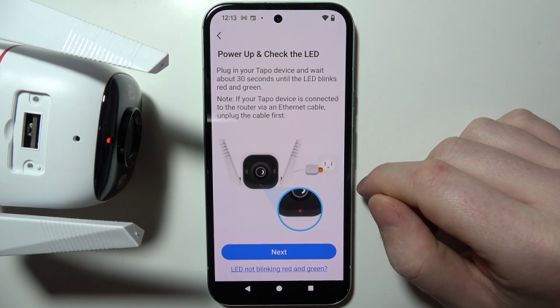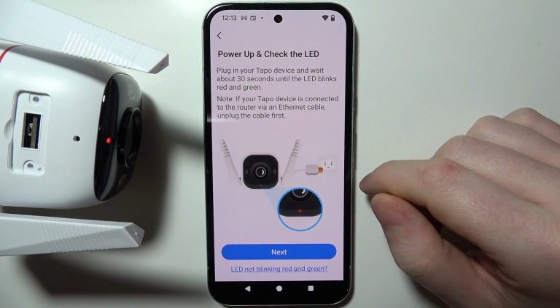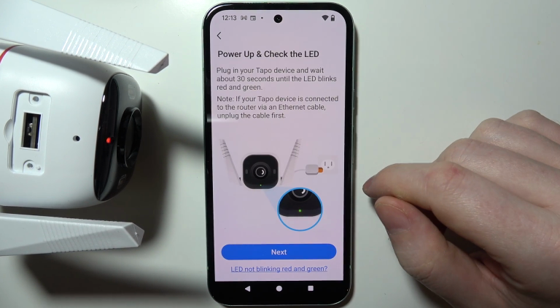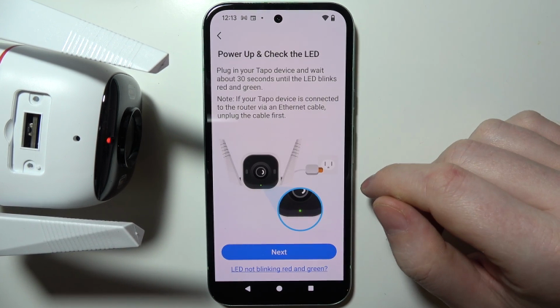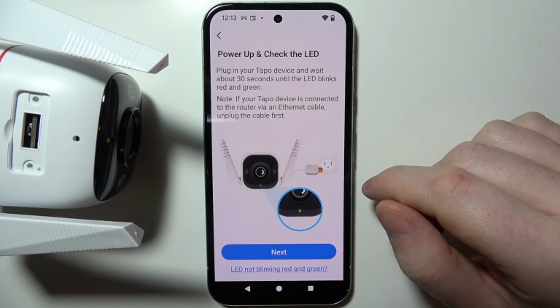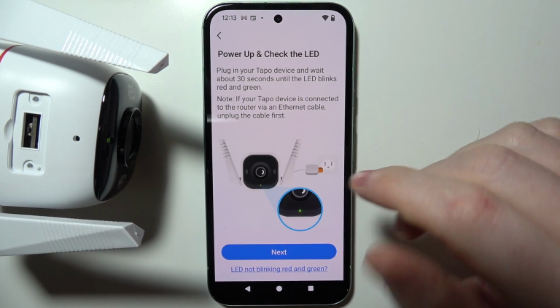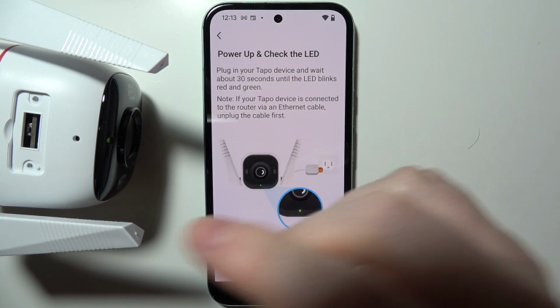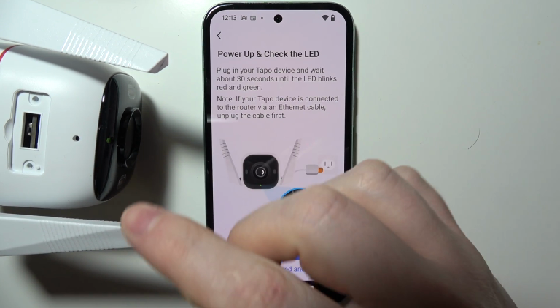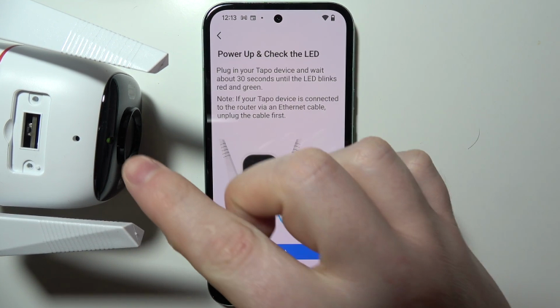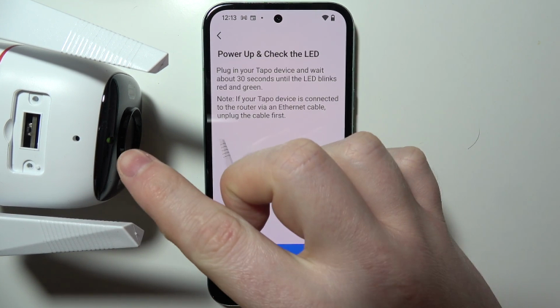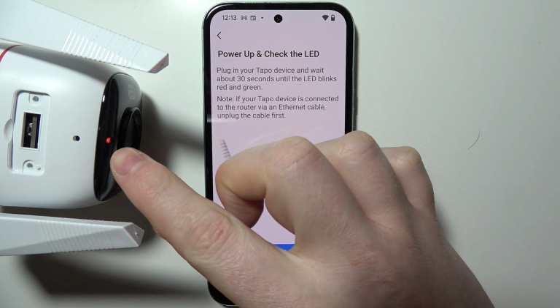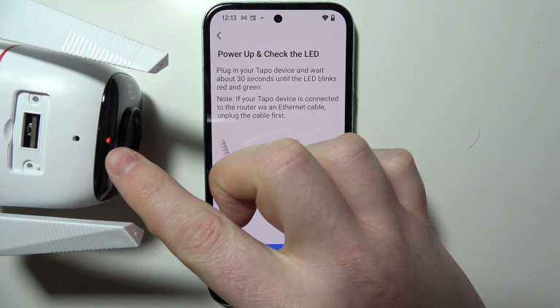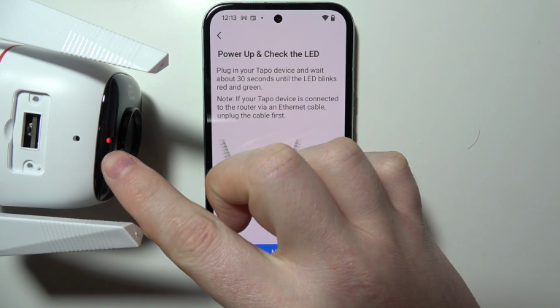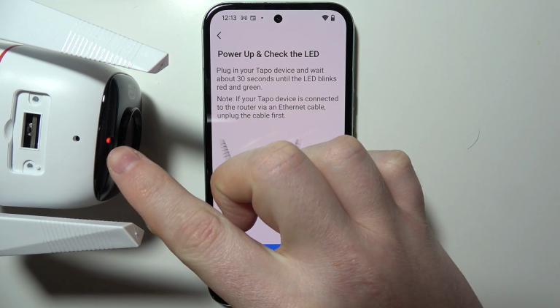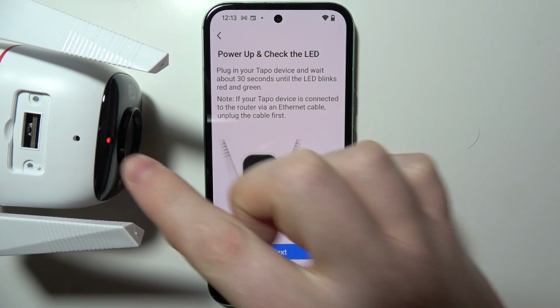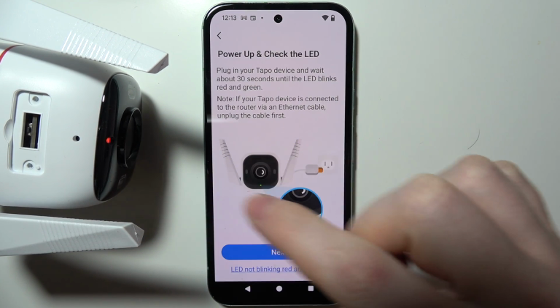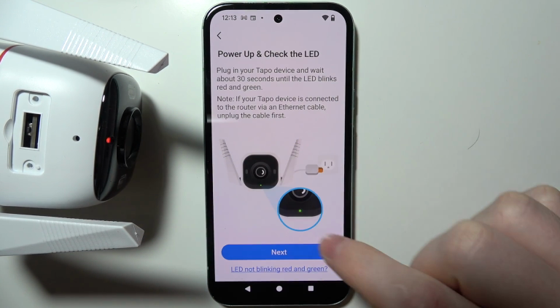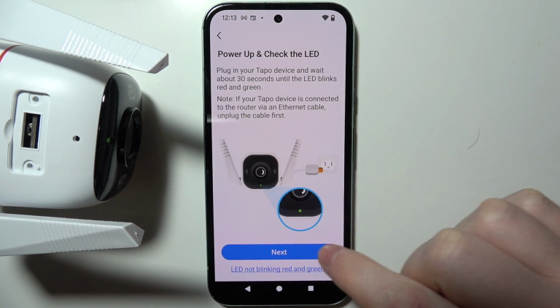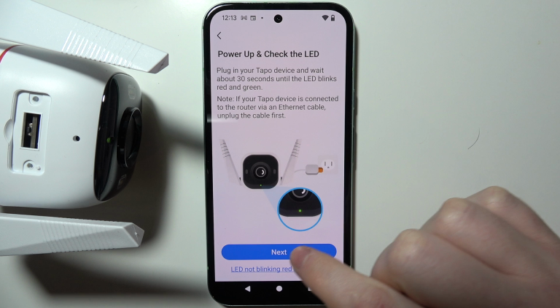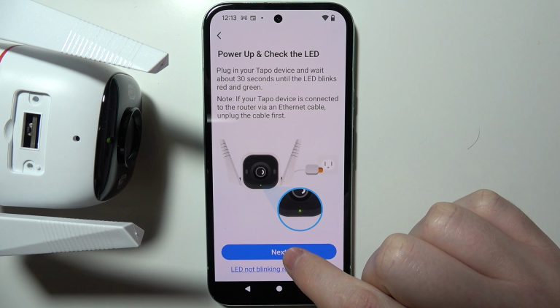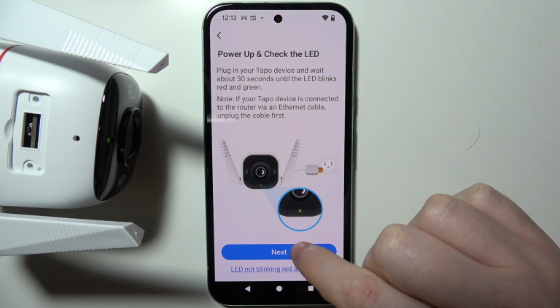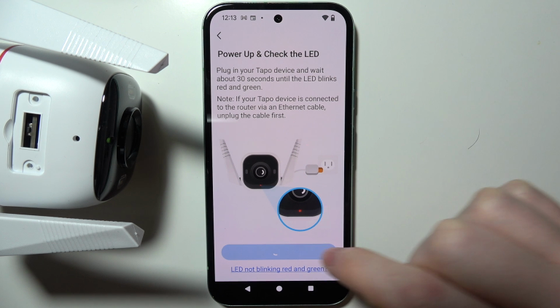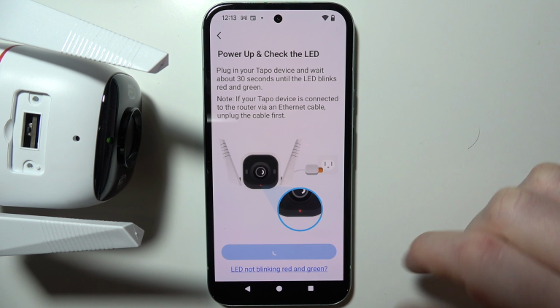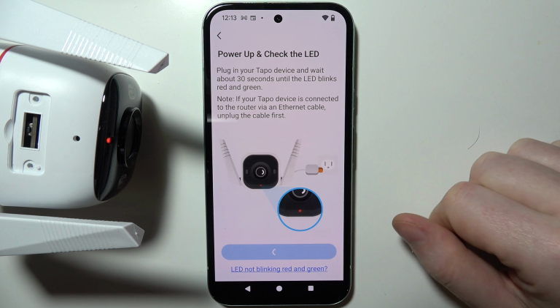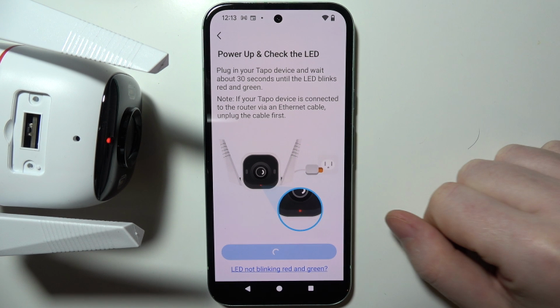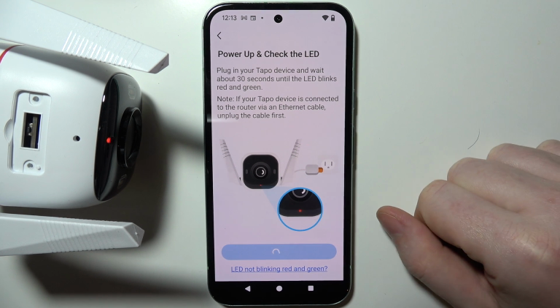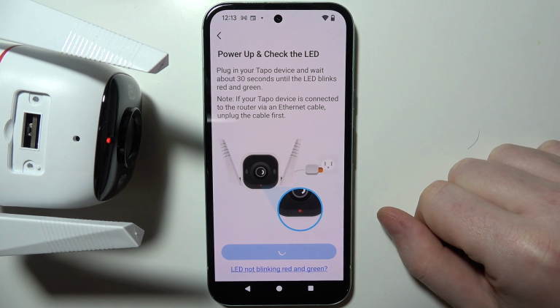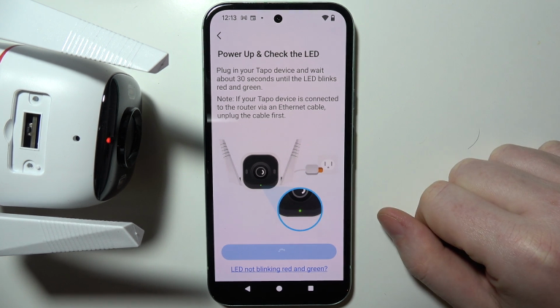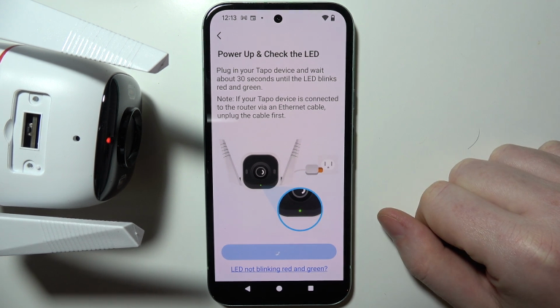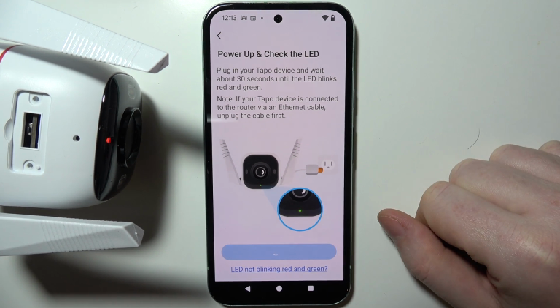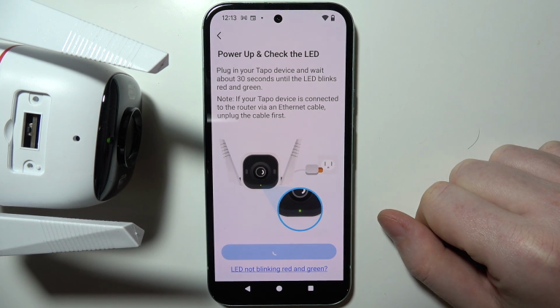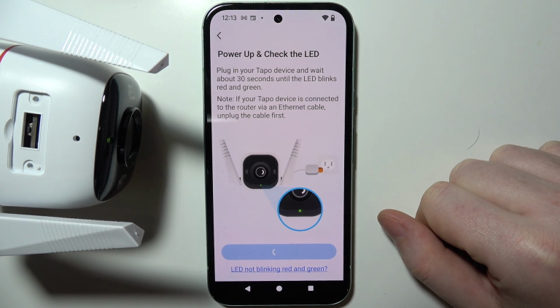And now we need to wait till it starts blinking just like that, so we can move to the next step.